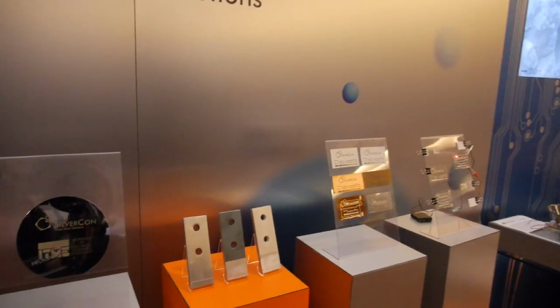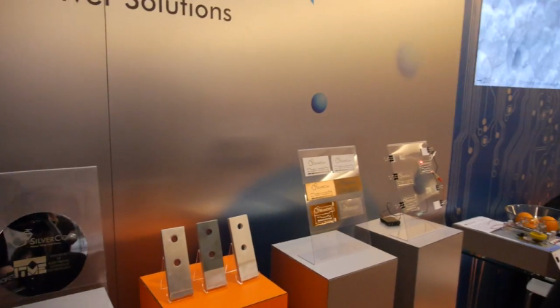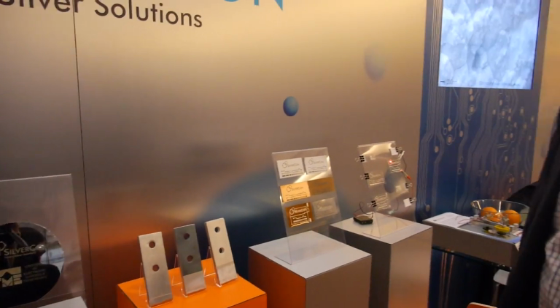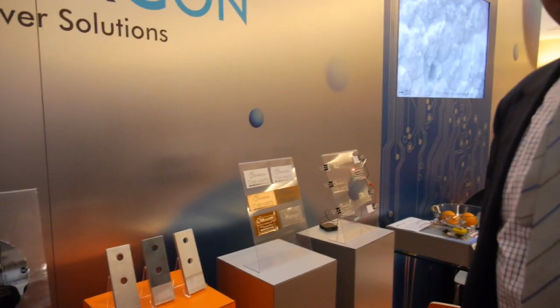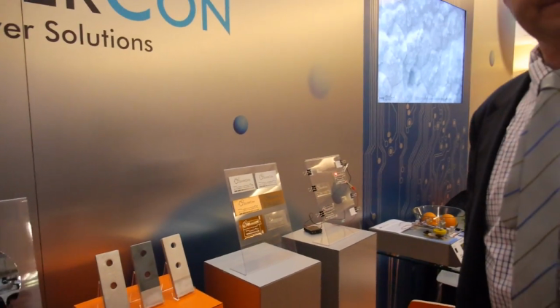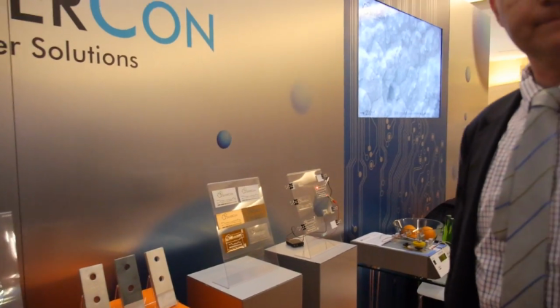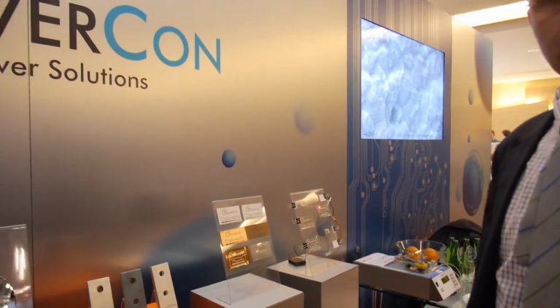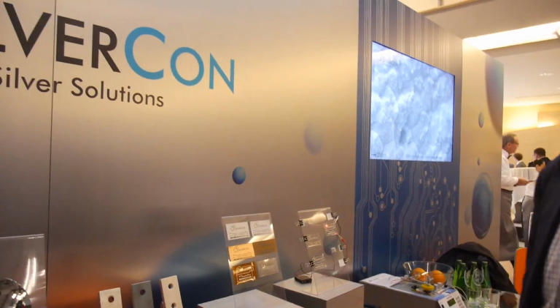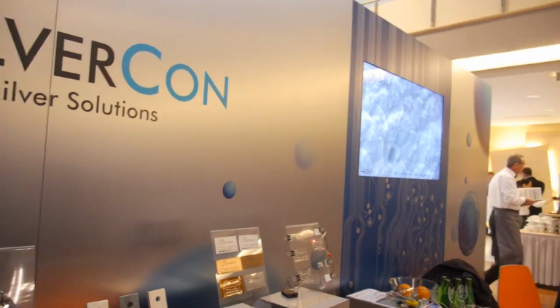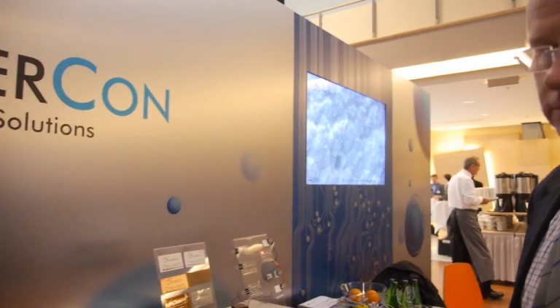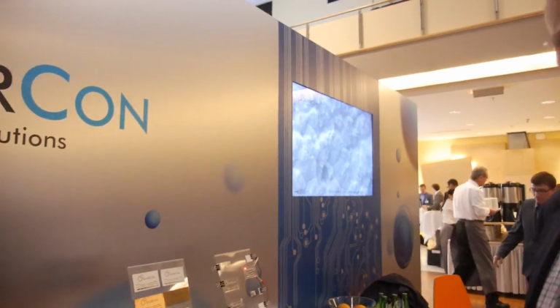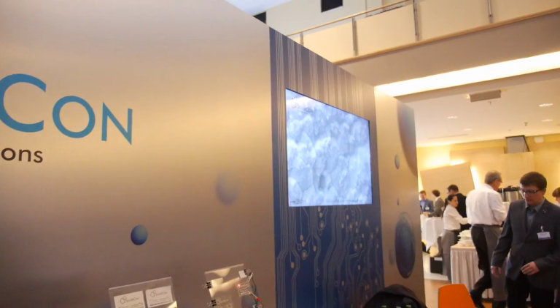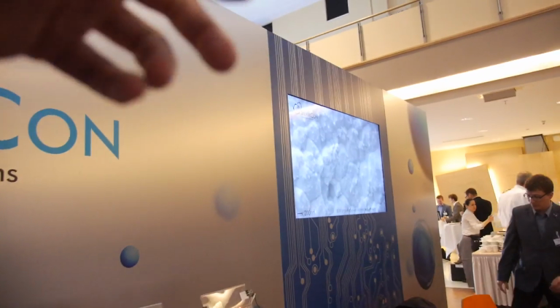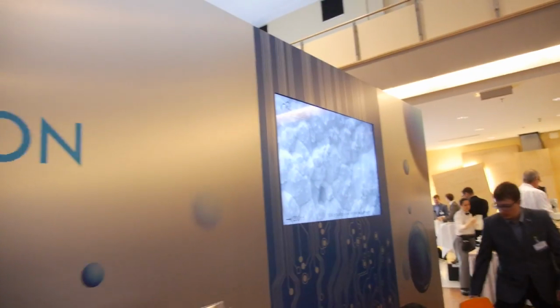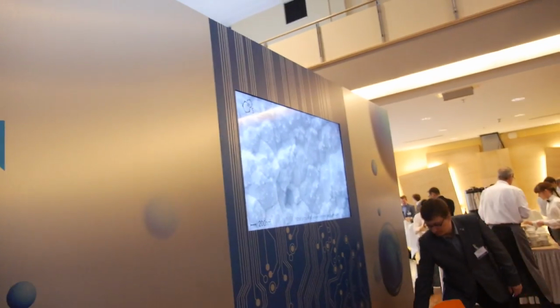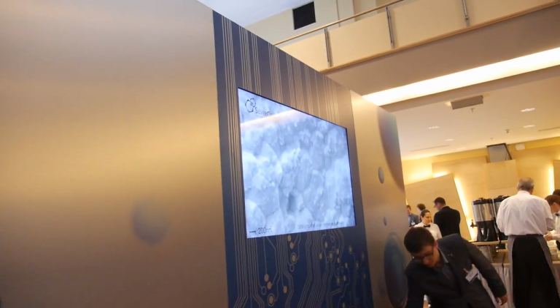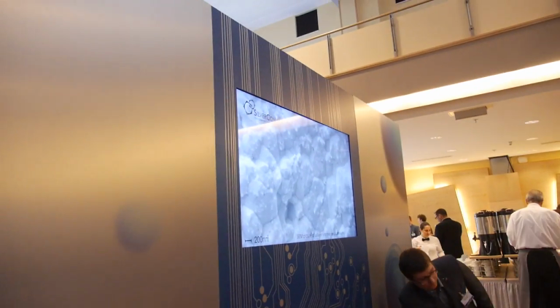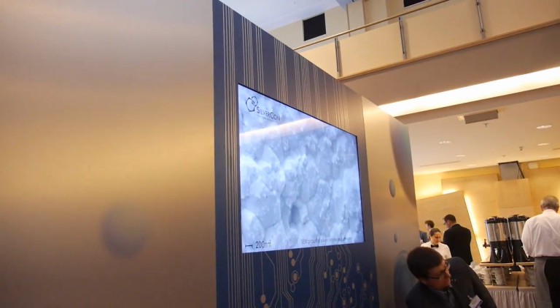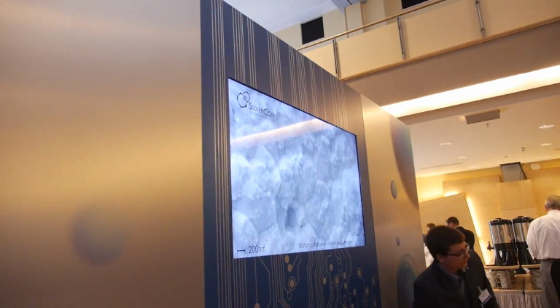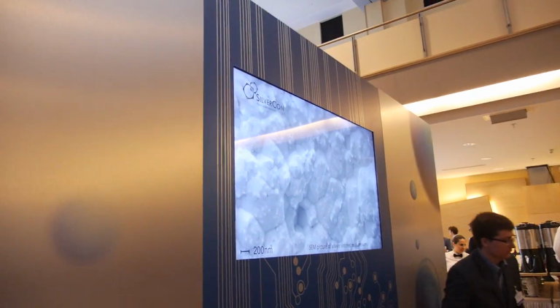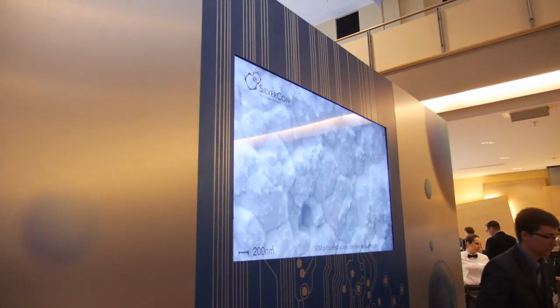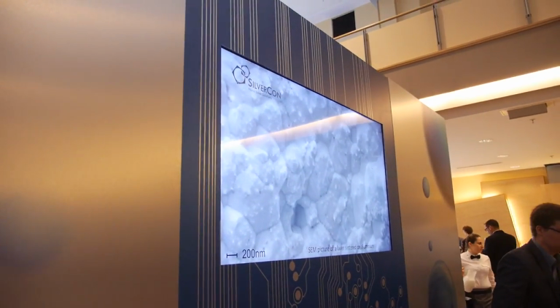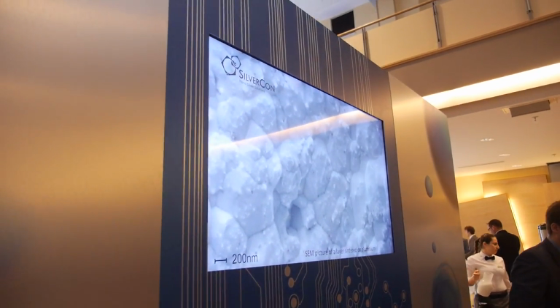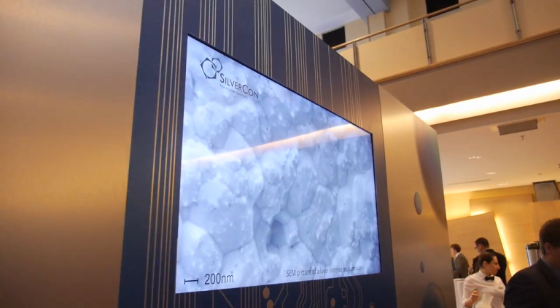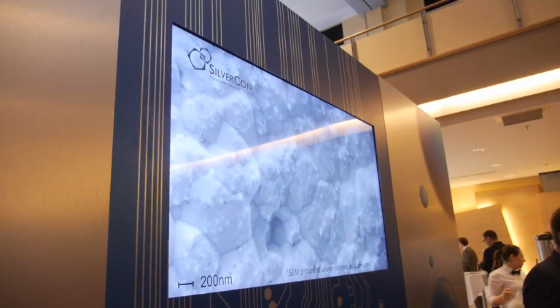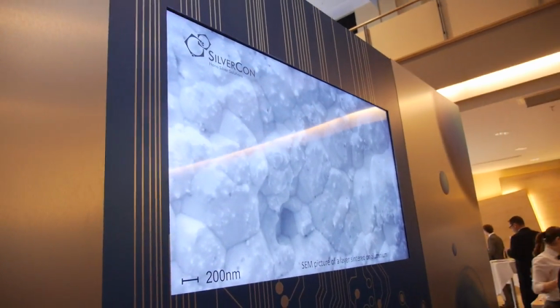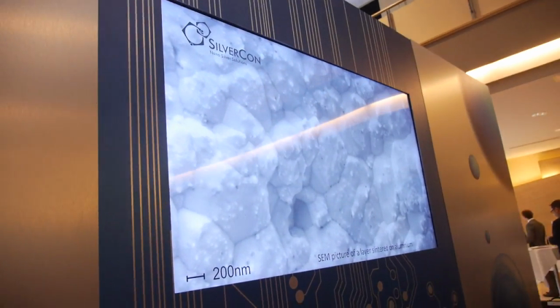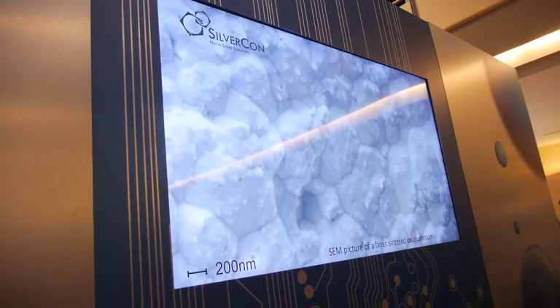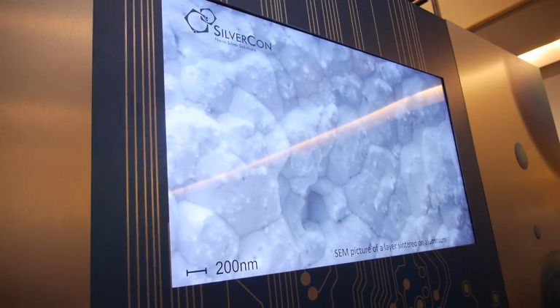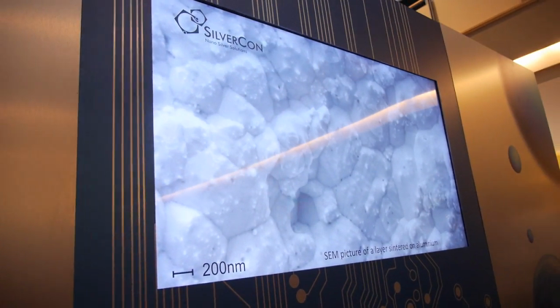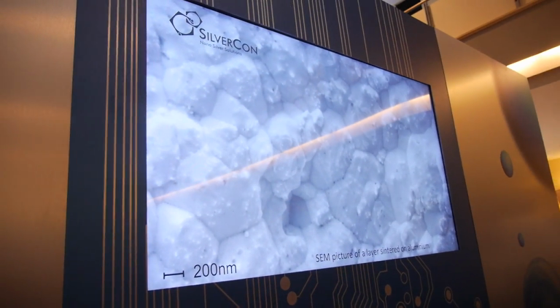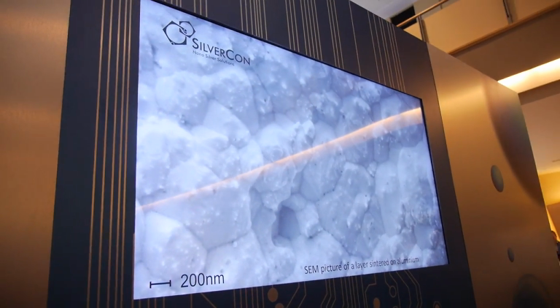That's cool. And this is a microscope? Yes, it's an electron microscope picture.